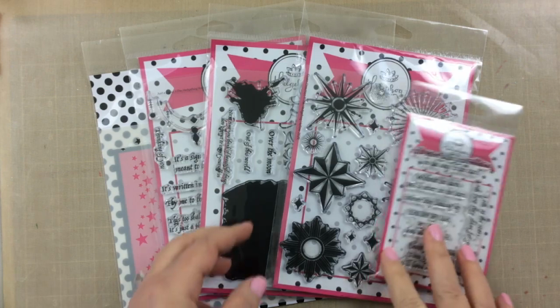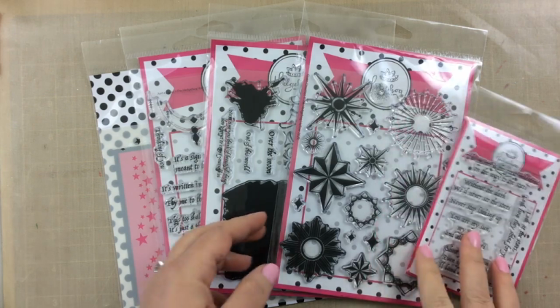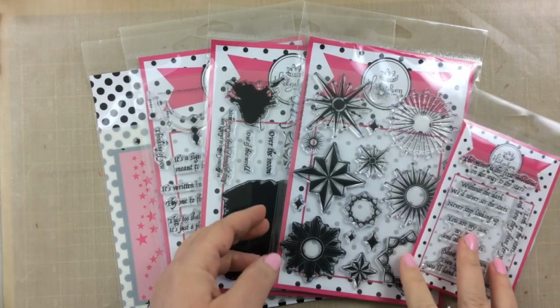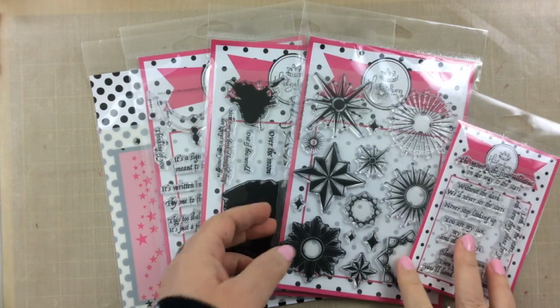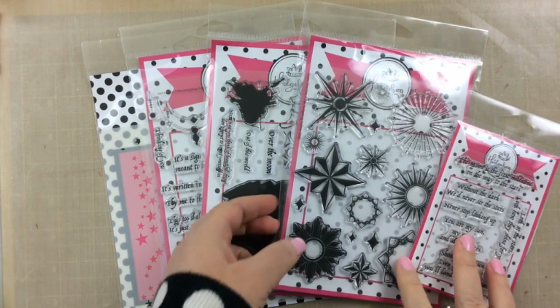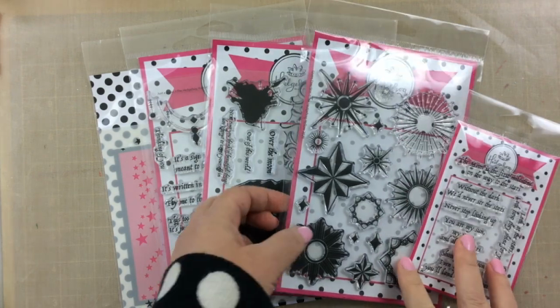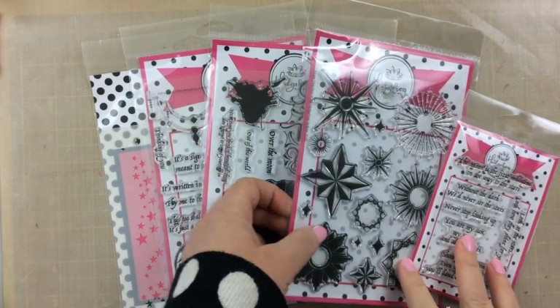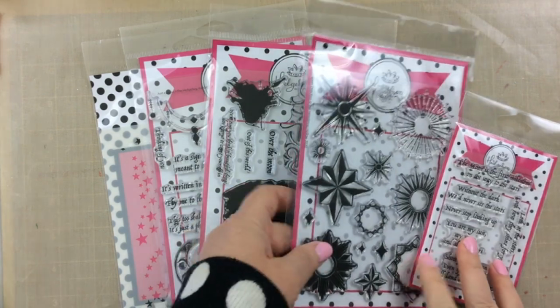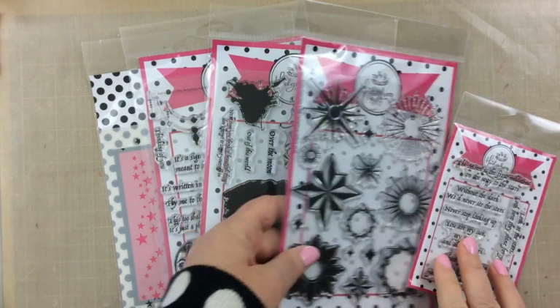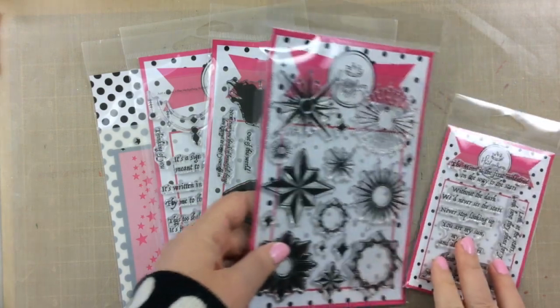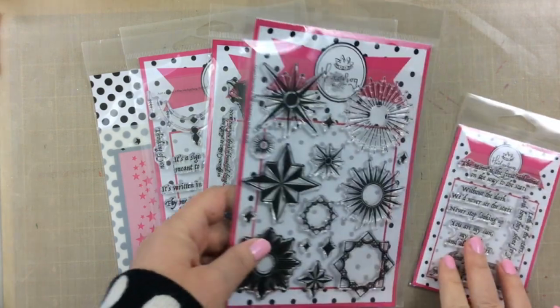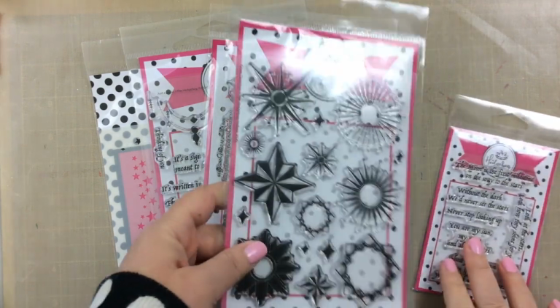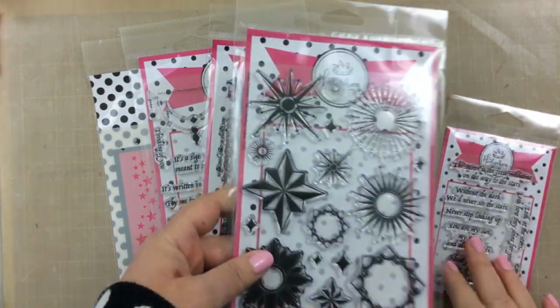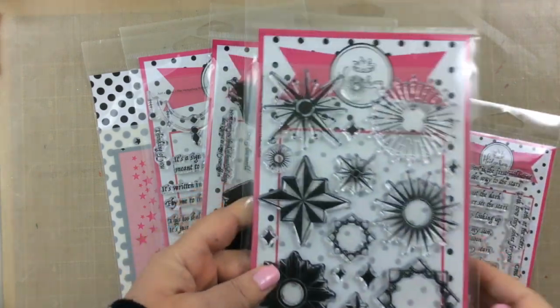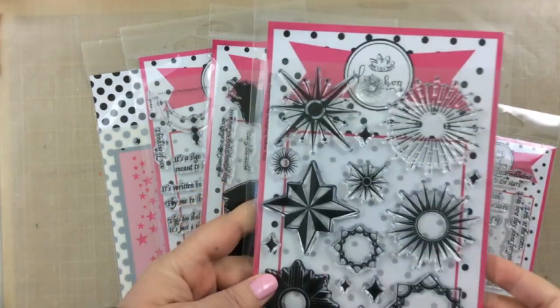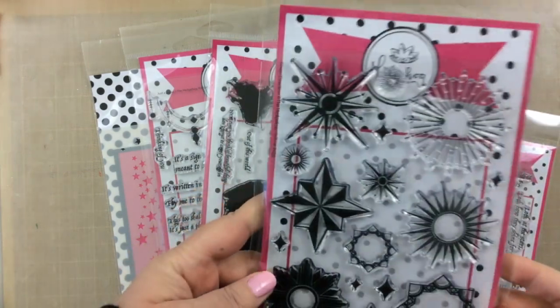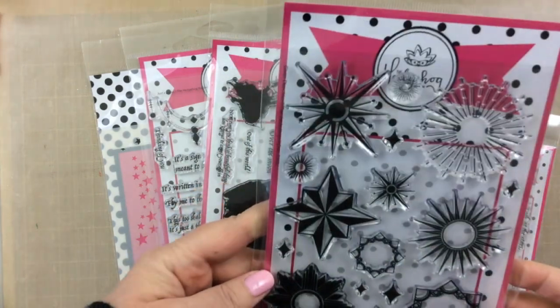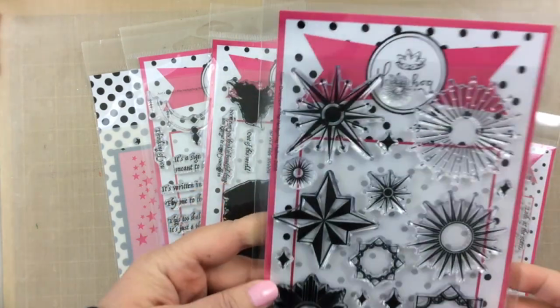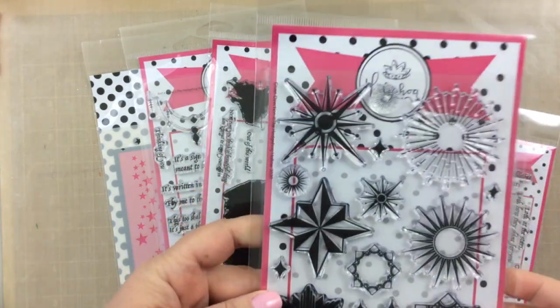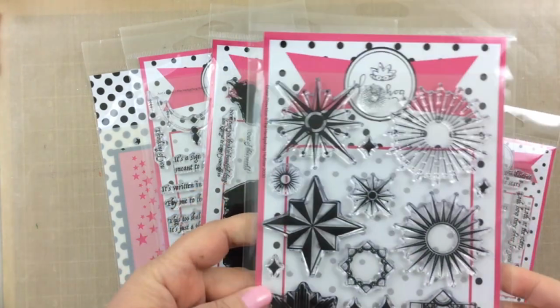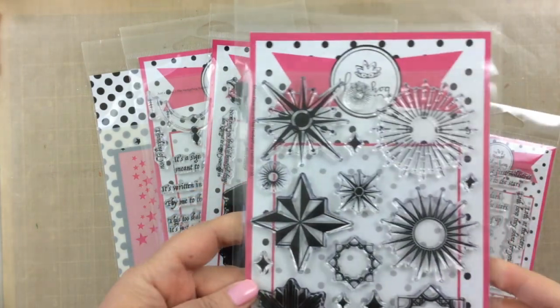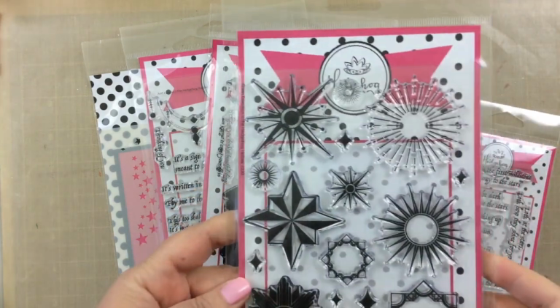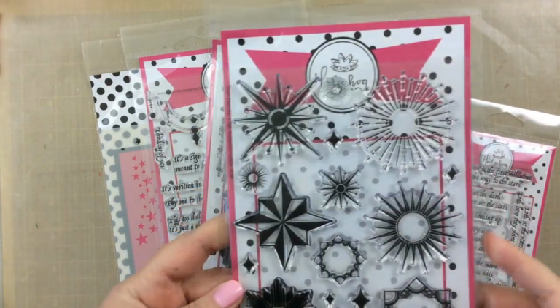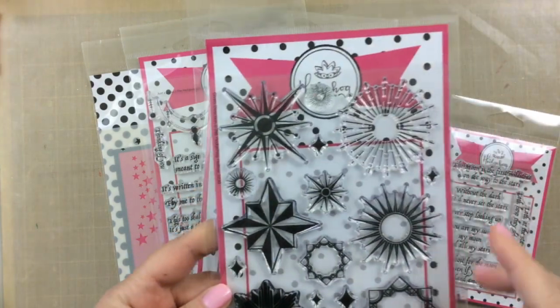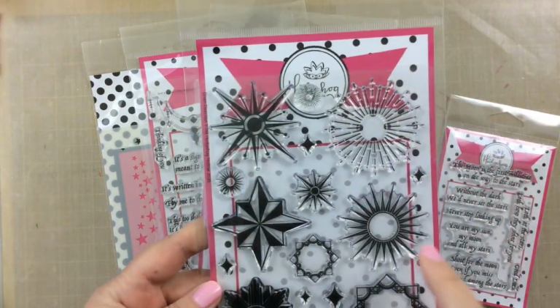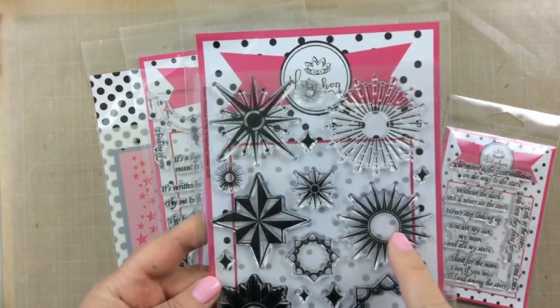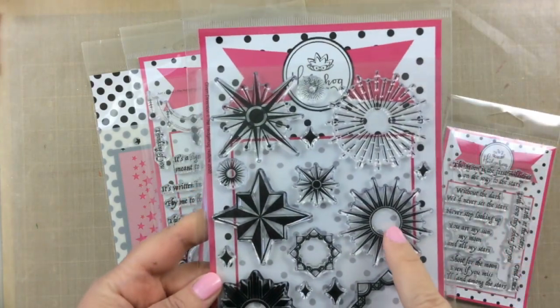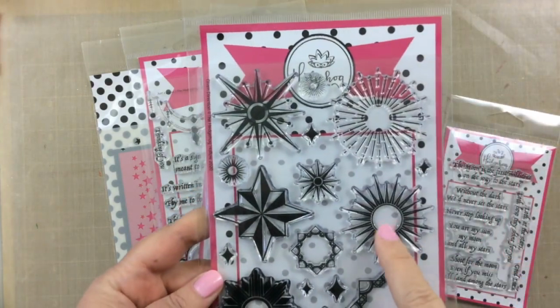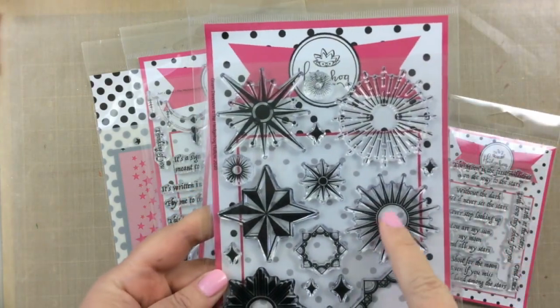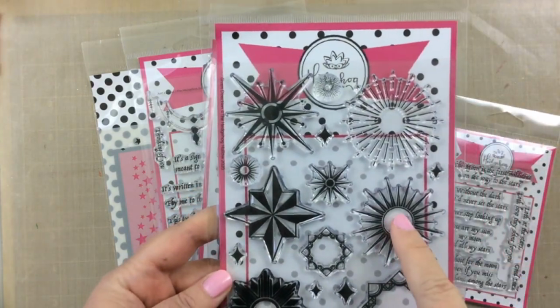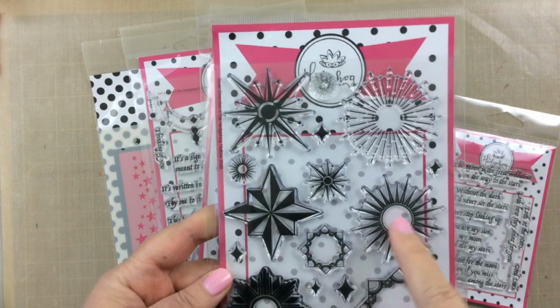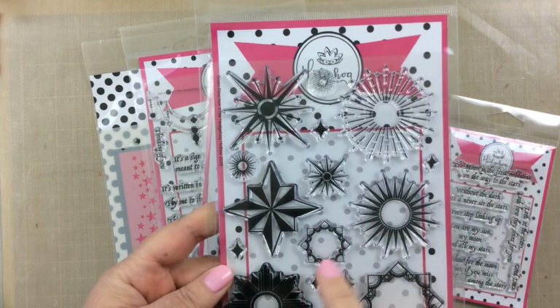Hello everyone, it's Kari, and today I wanted to show you what comes in the January Hedgehog Hollow Kit.